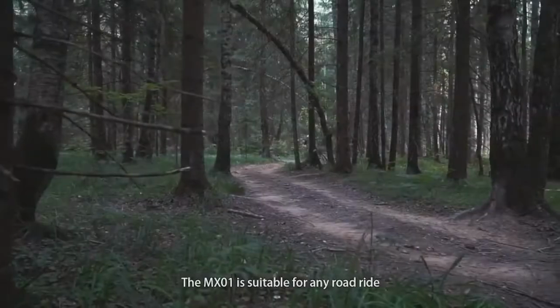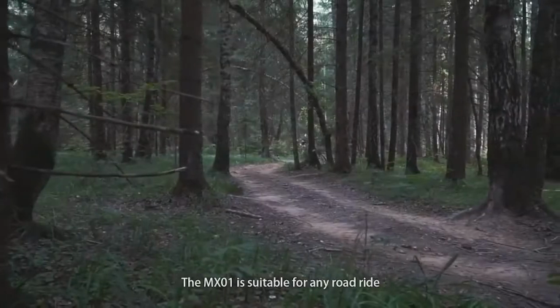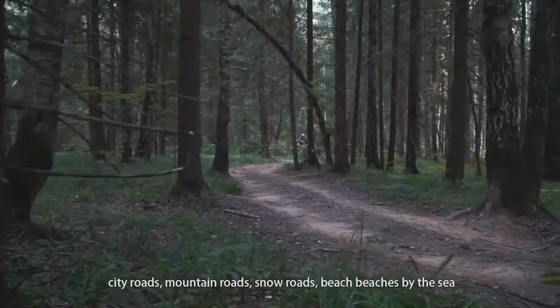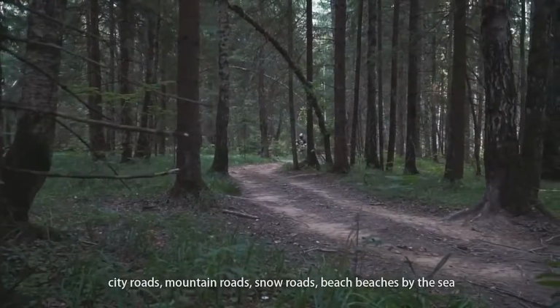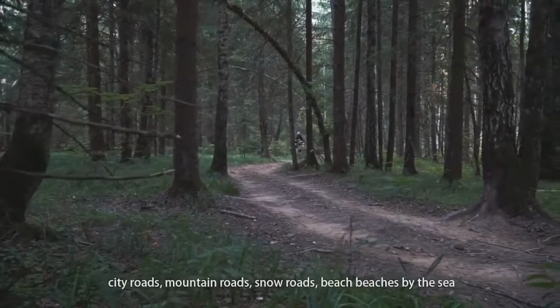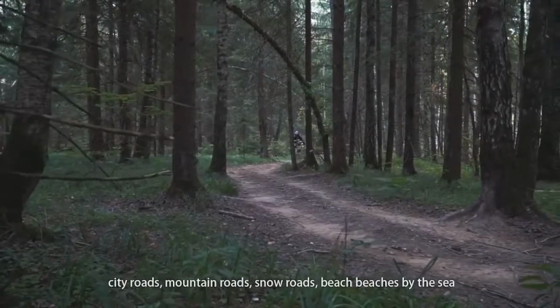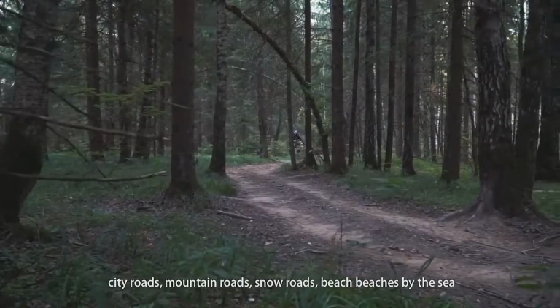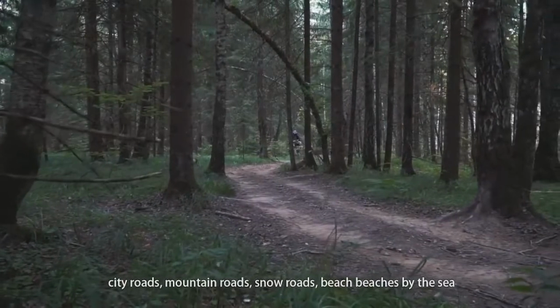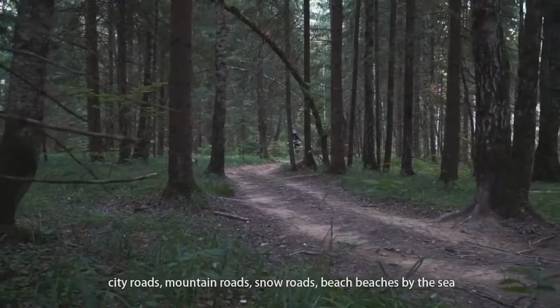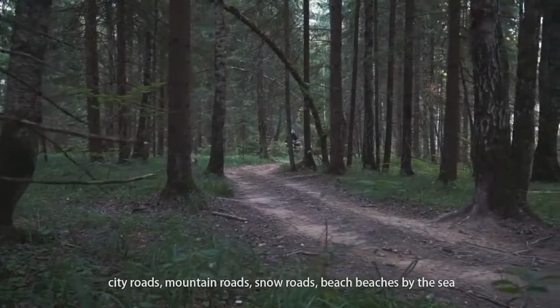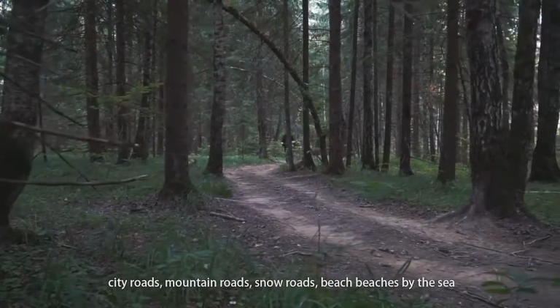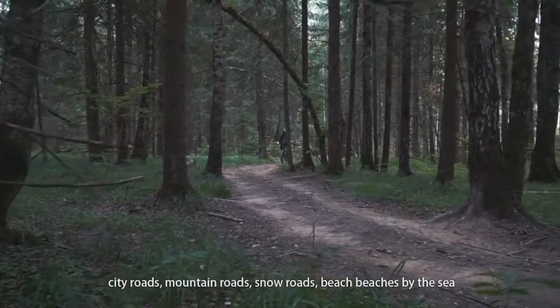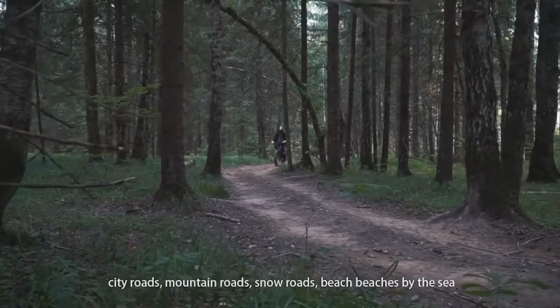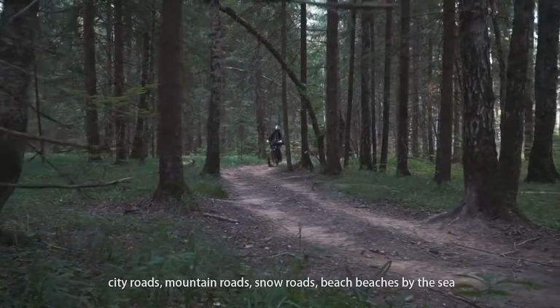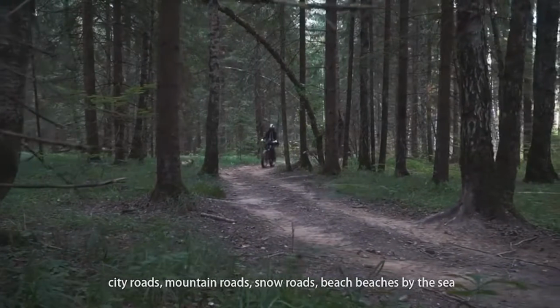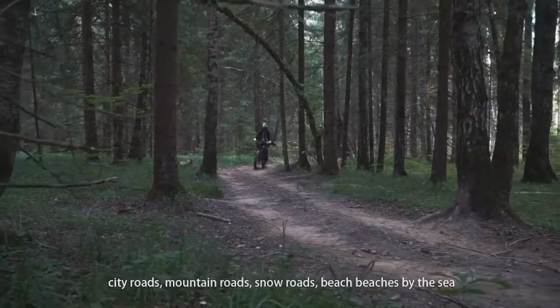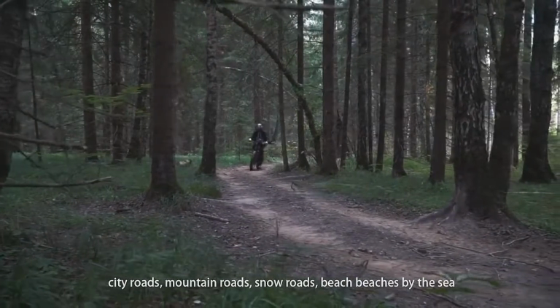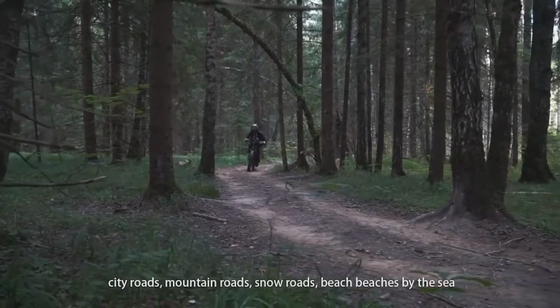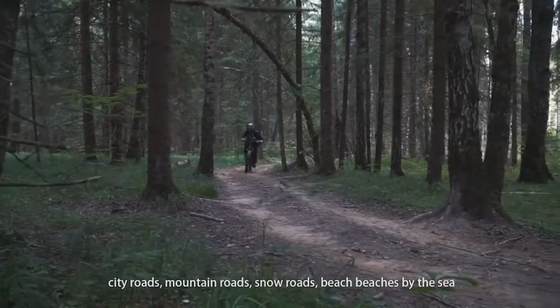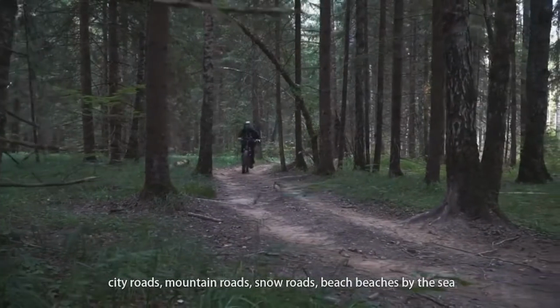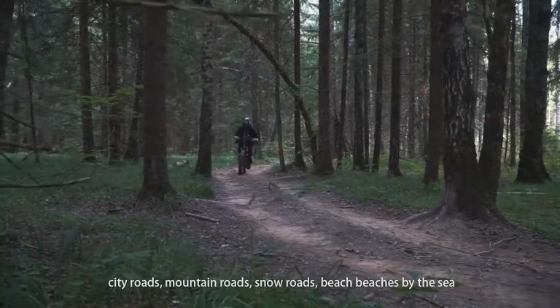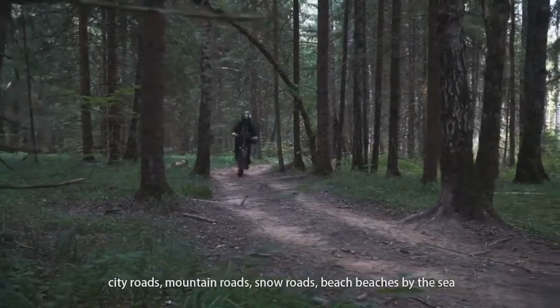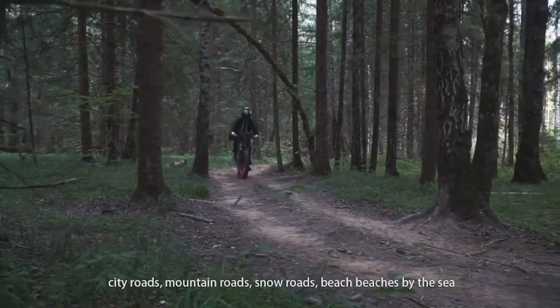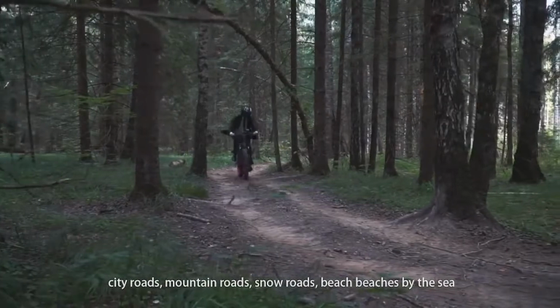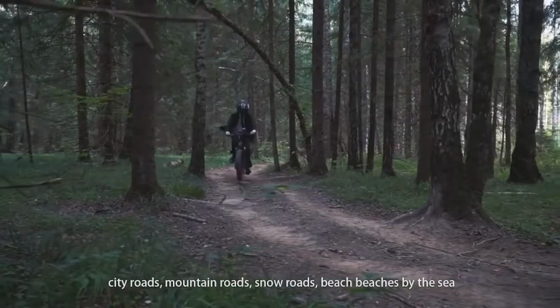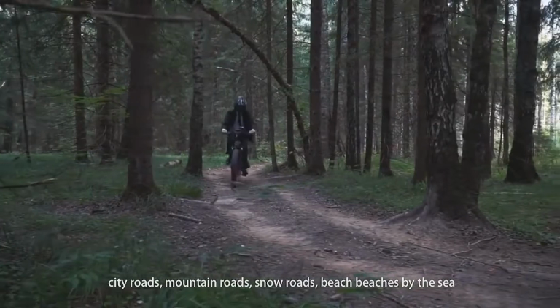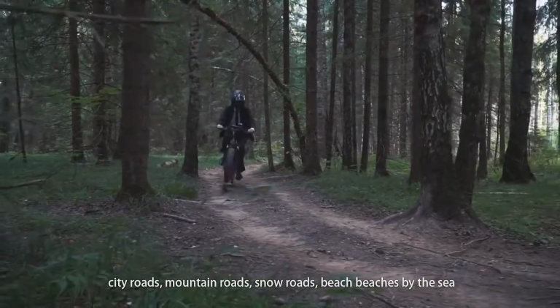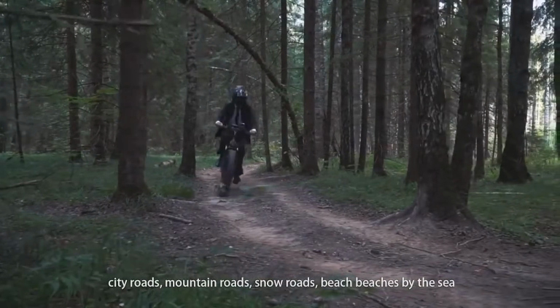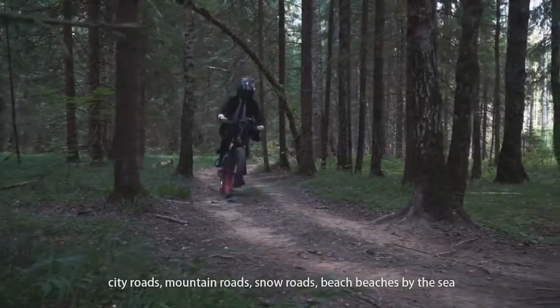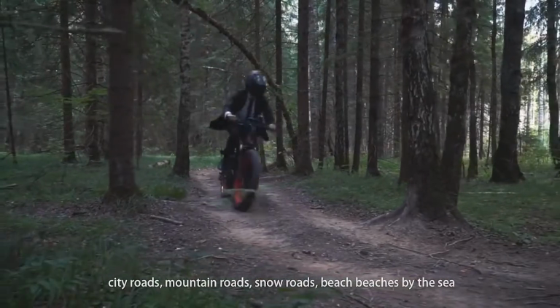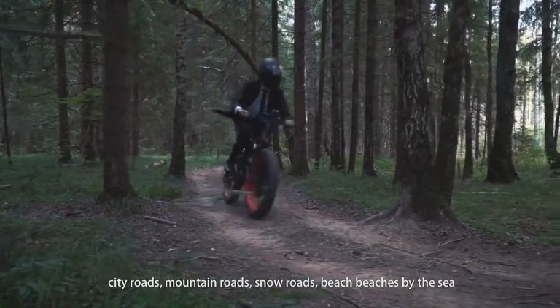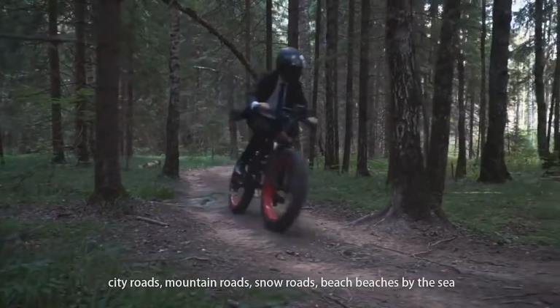City roads, mountain roads, snow roads, and beaches by the sea — the MX-01 handles all terrain types.